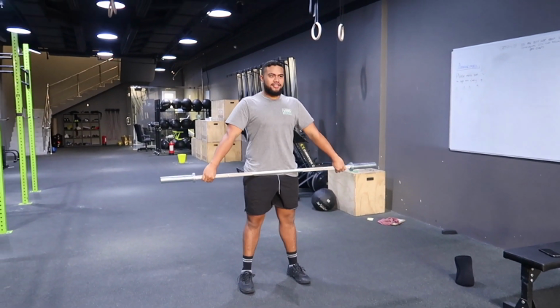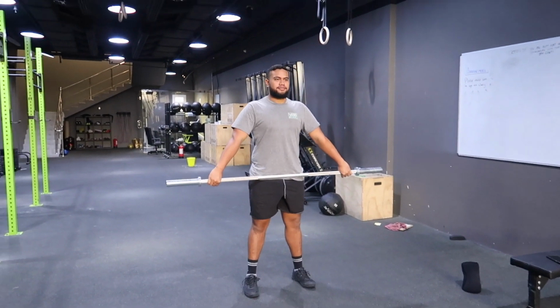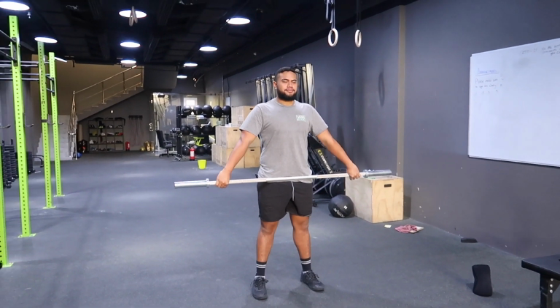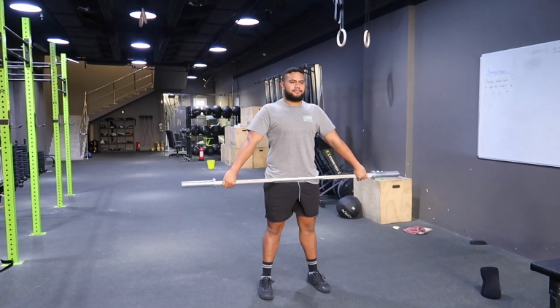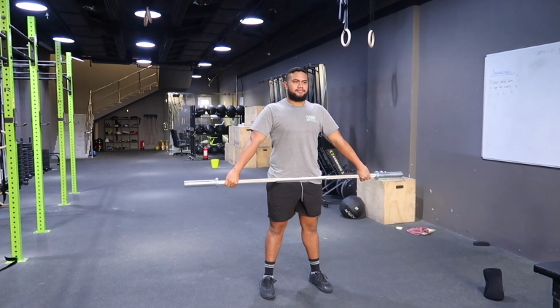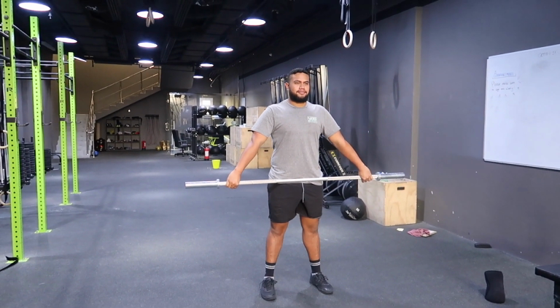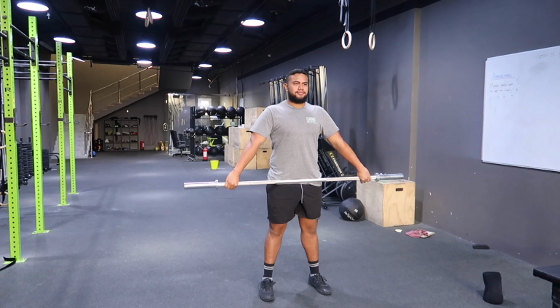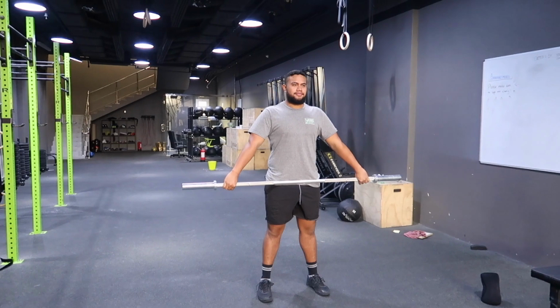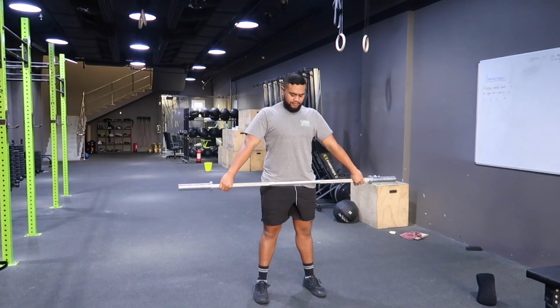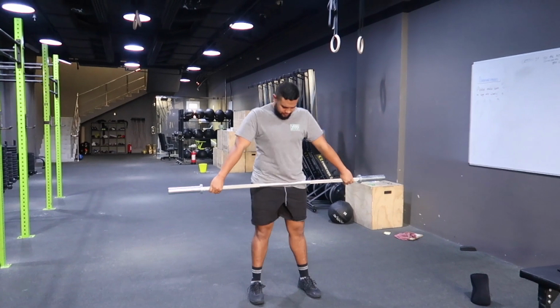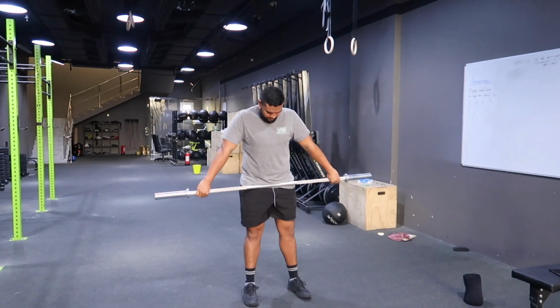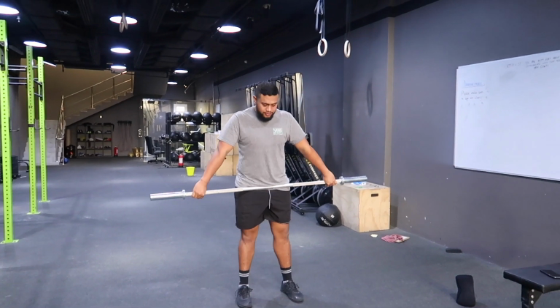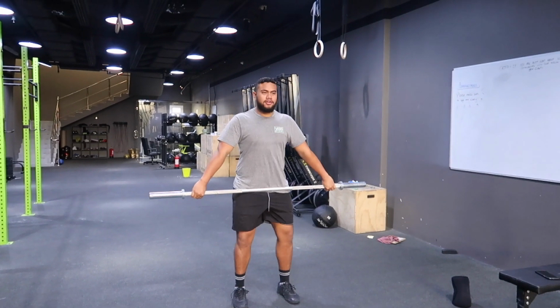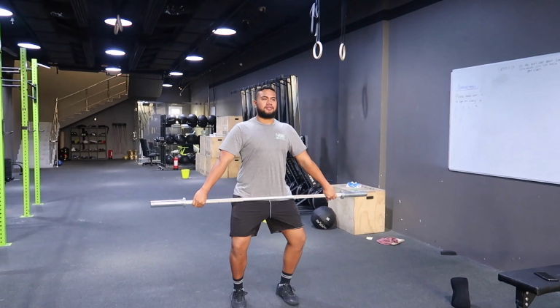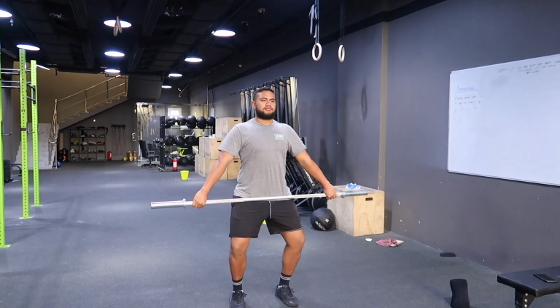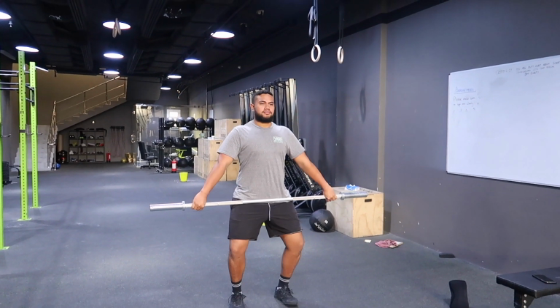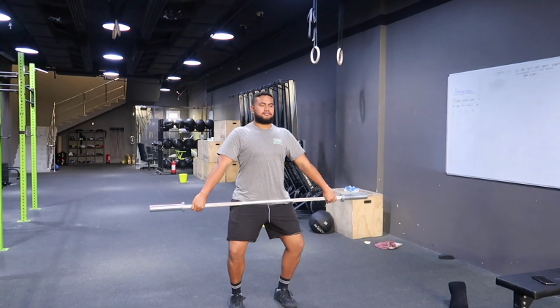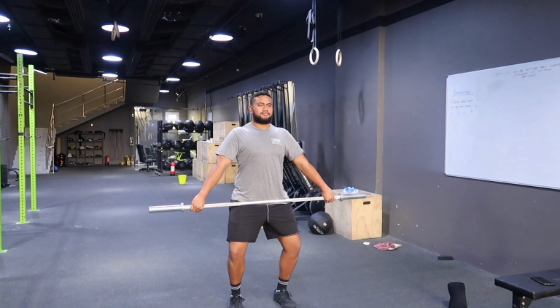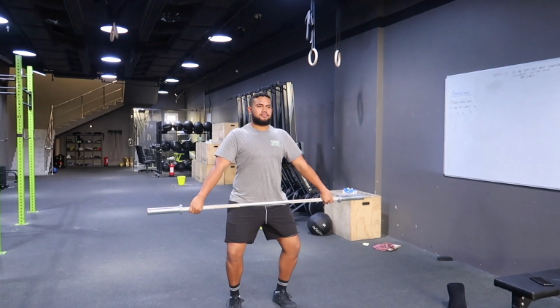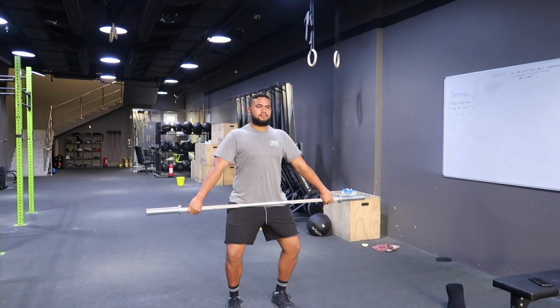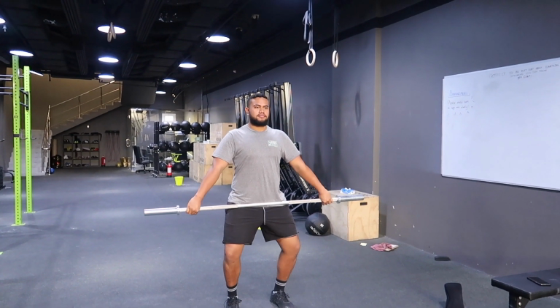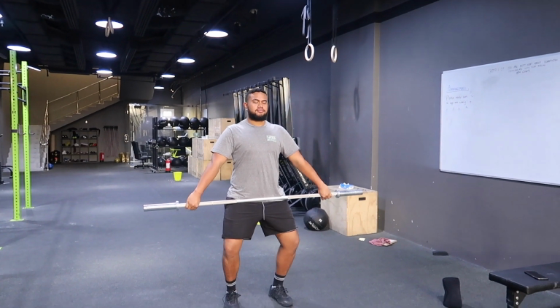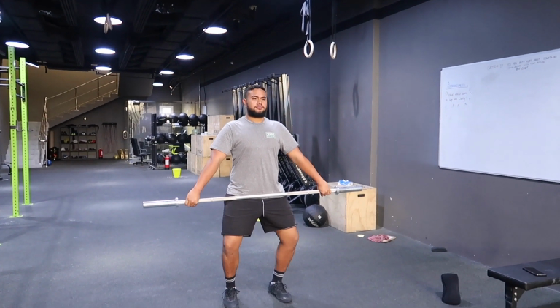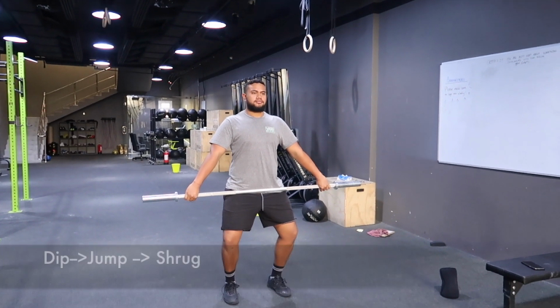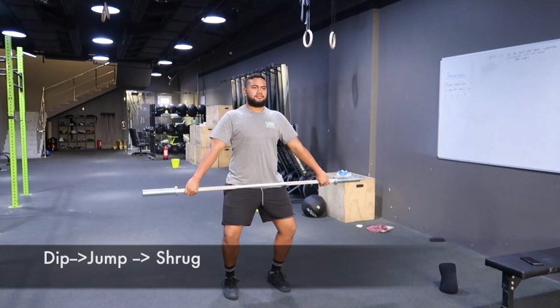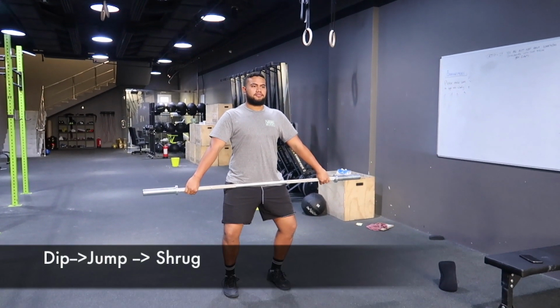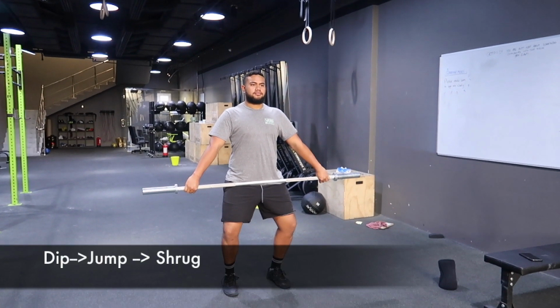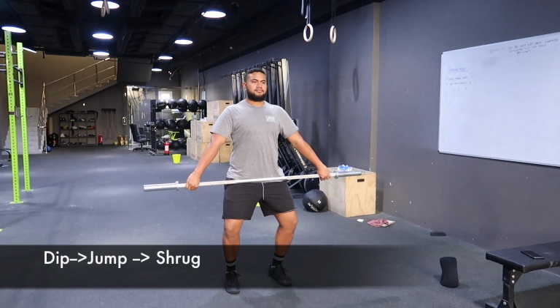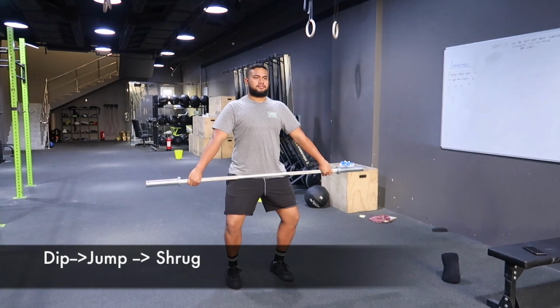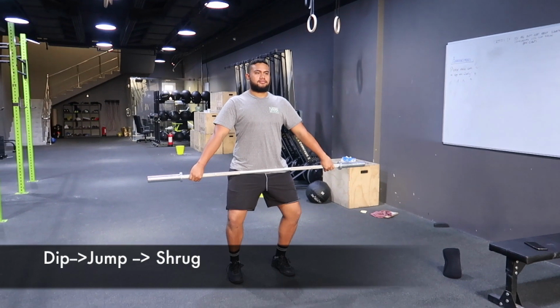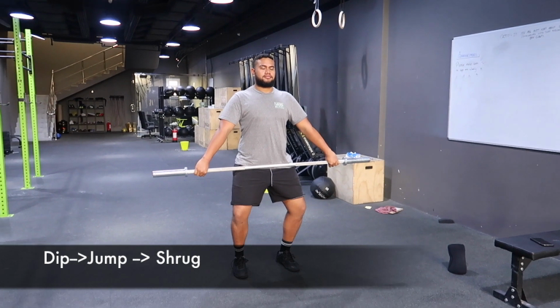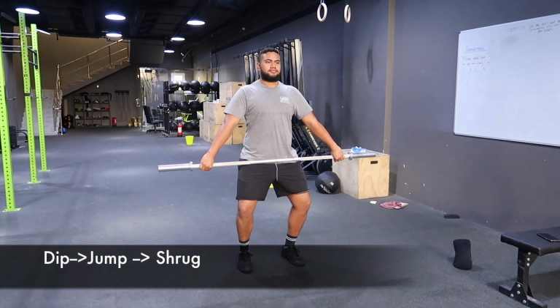First thing we're gonna do: feet hip width. All we're gonna do is dip, which is a slight bum back — make sure the knees don't come over the toes. You are gonna jump and shrug.